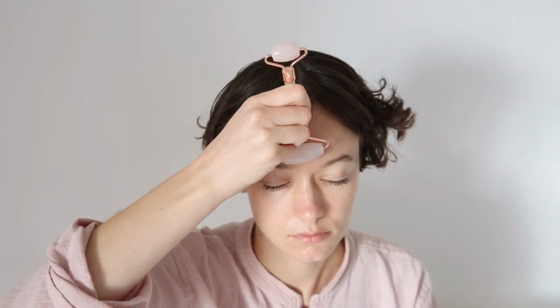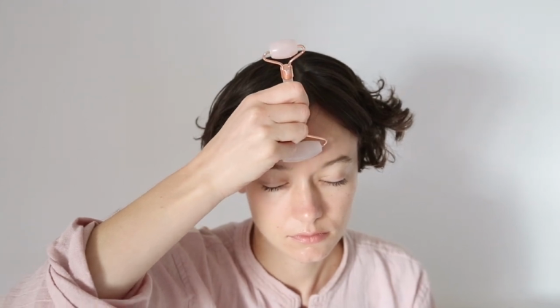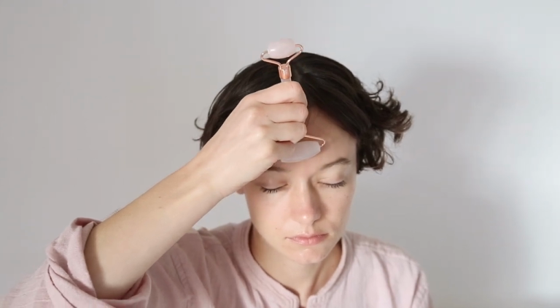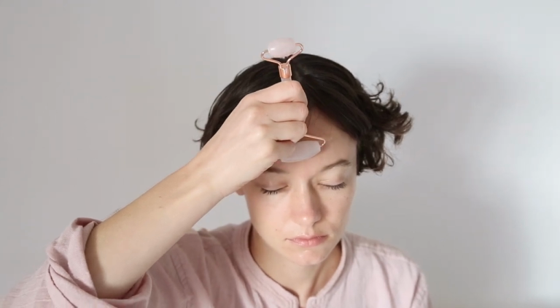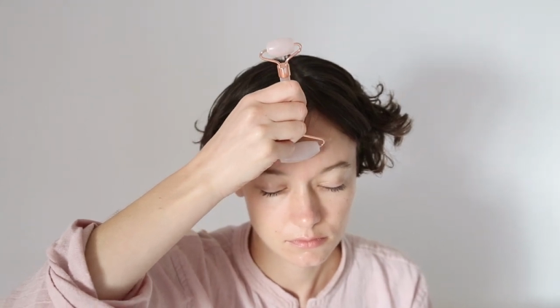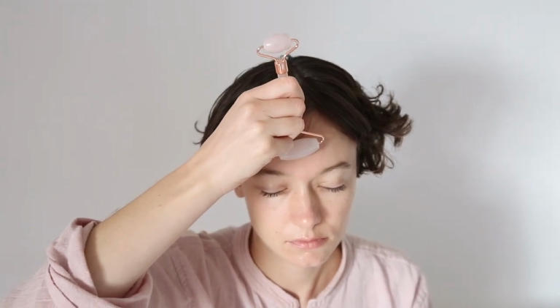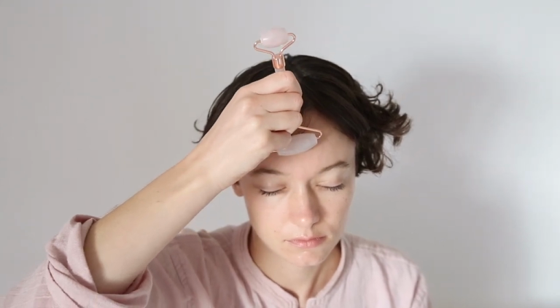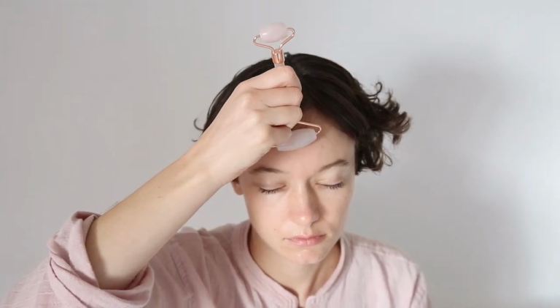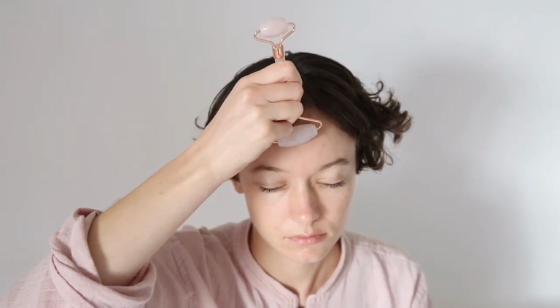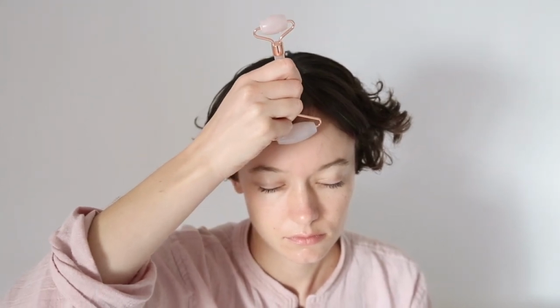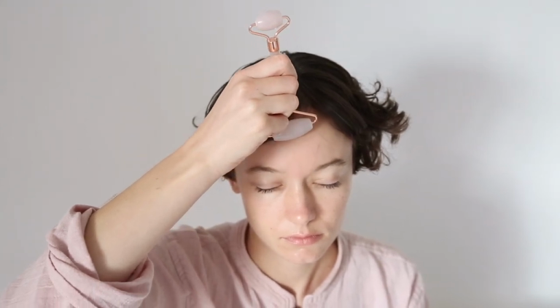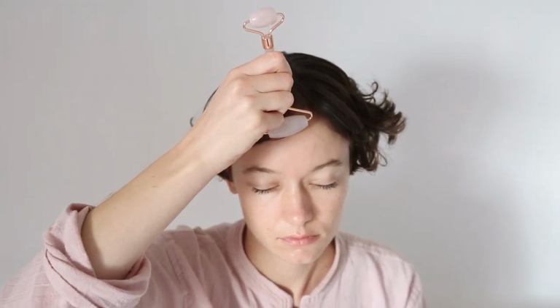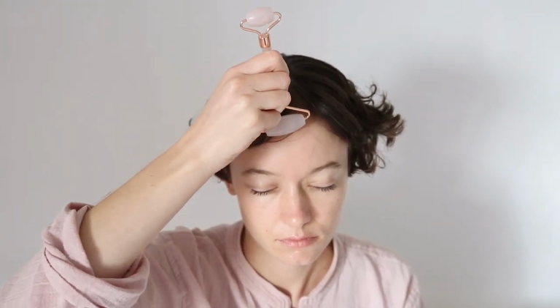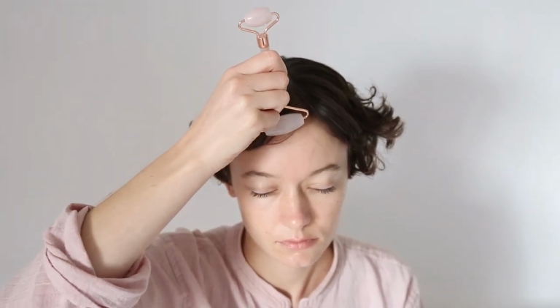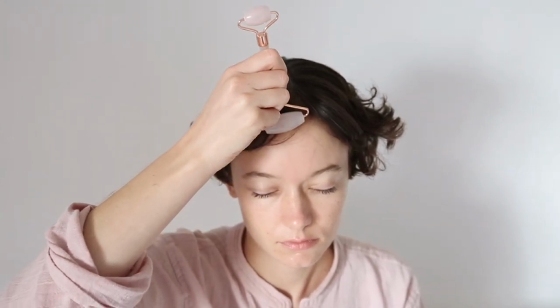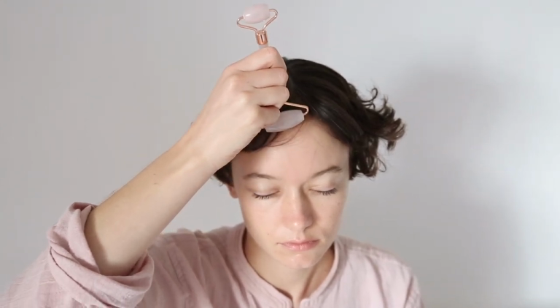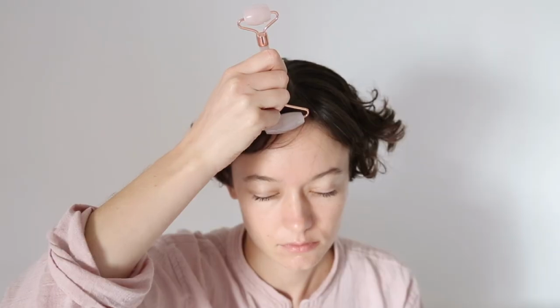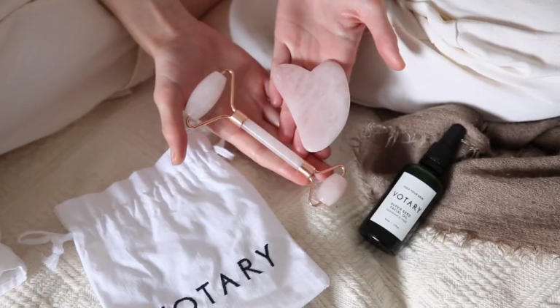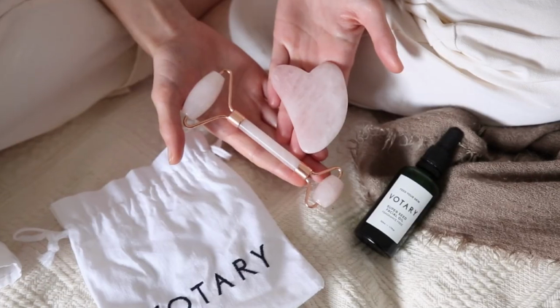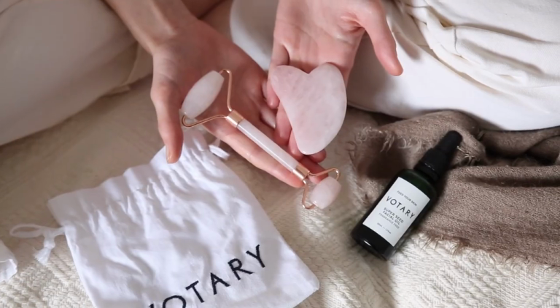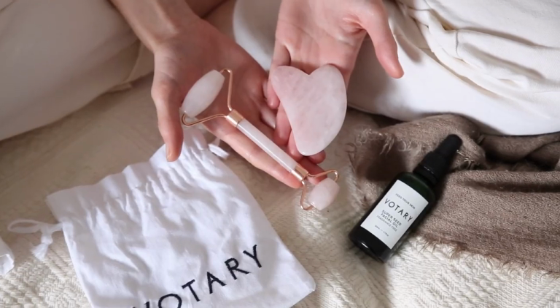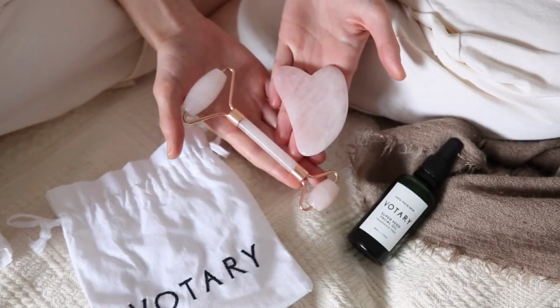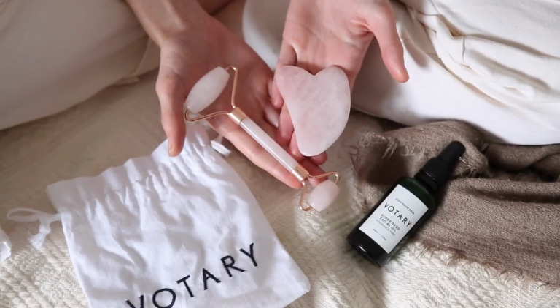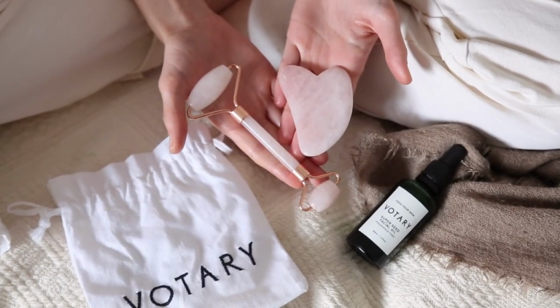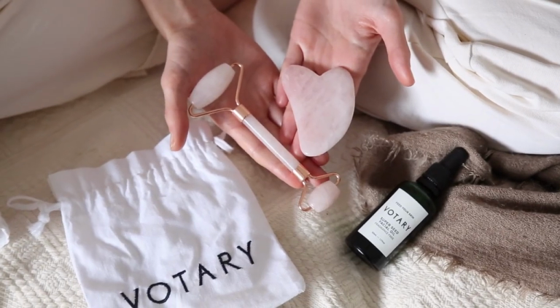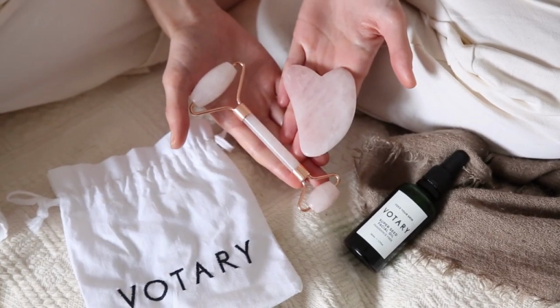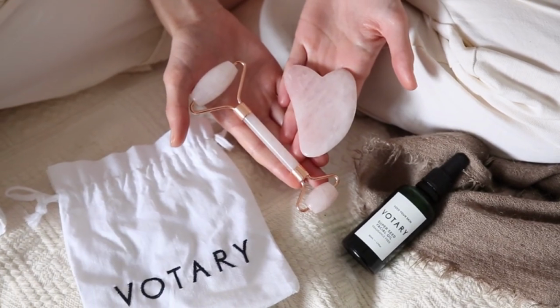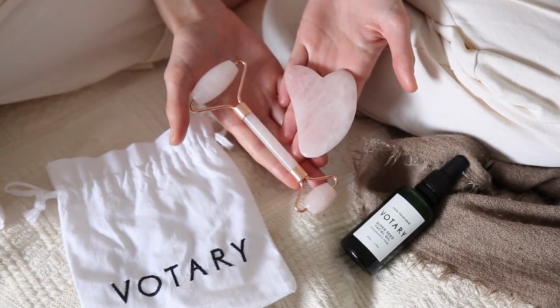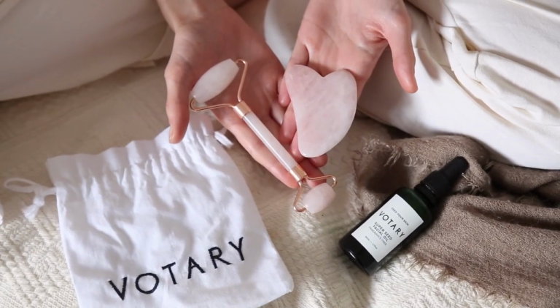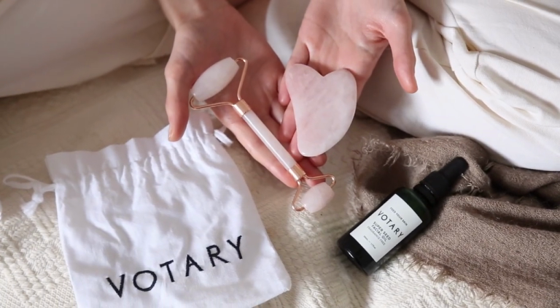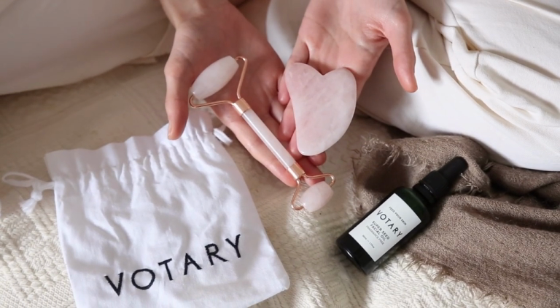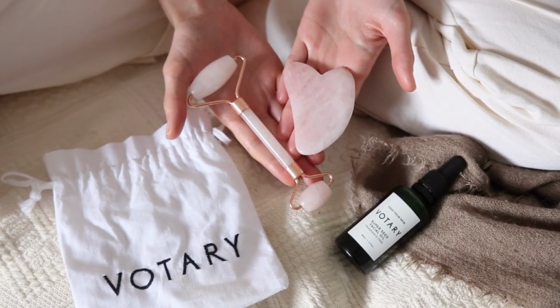I hope you've enjoyed watching this video and I hope it gives you a better idea of how you can use your rose quartz roller at home.